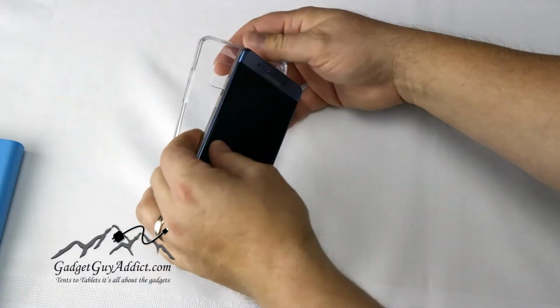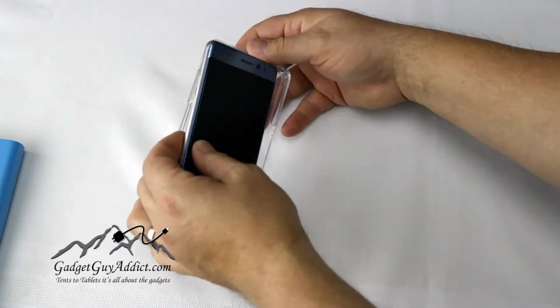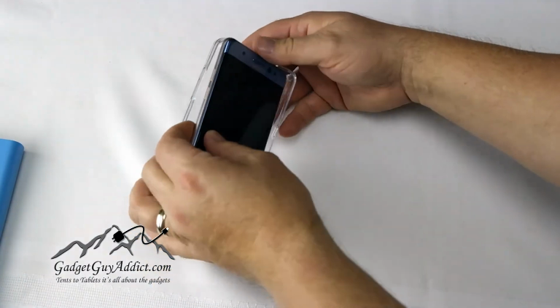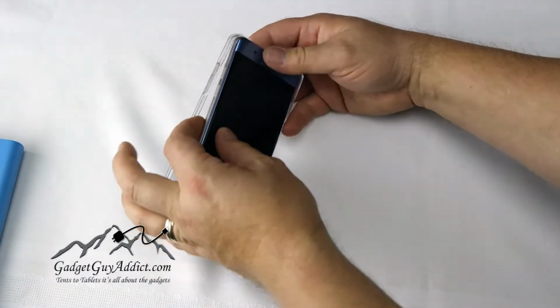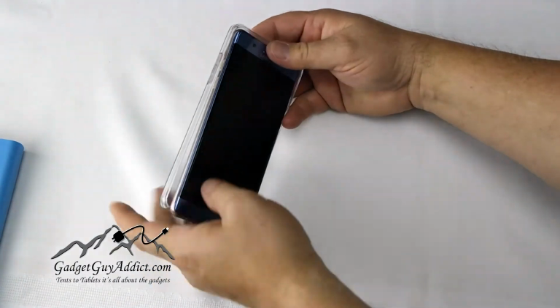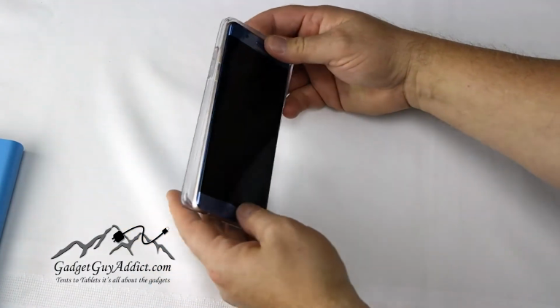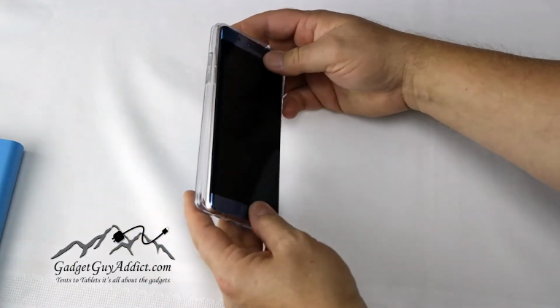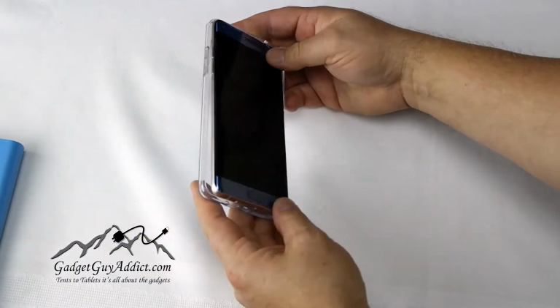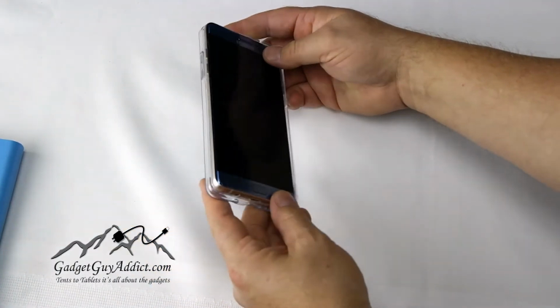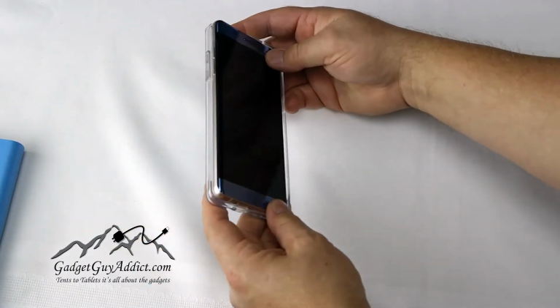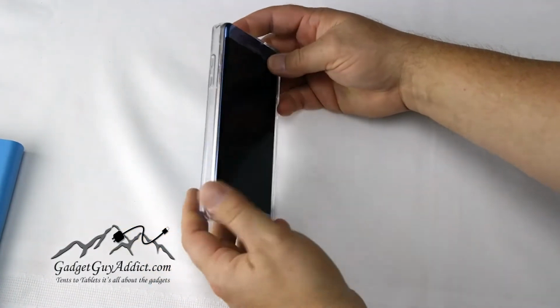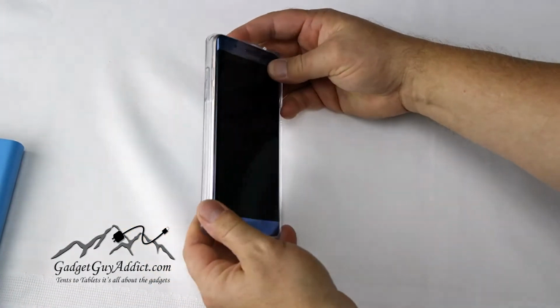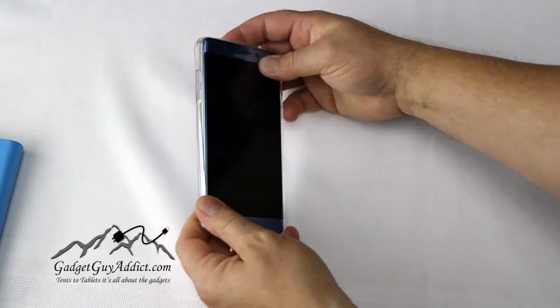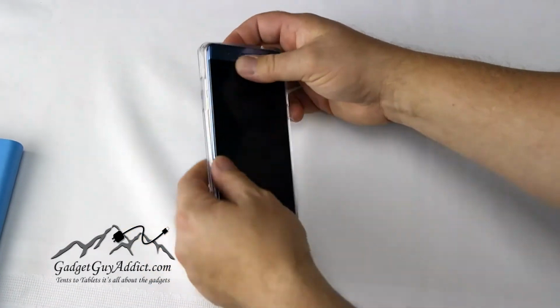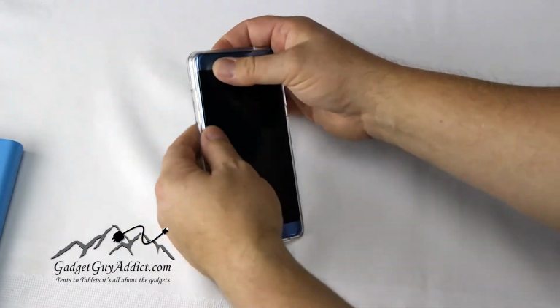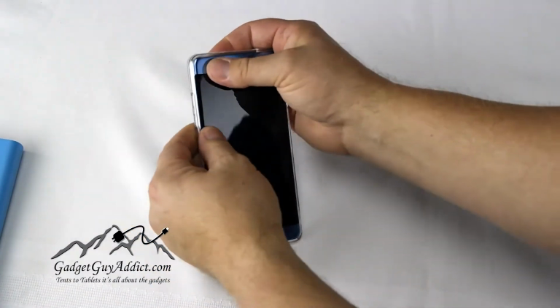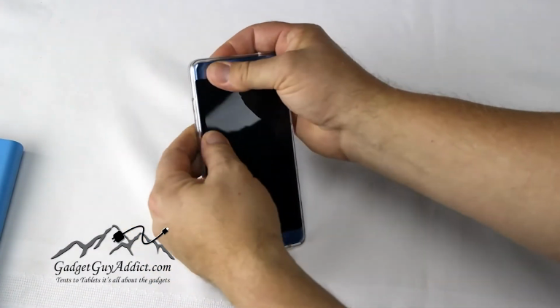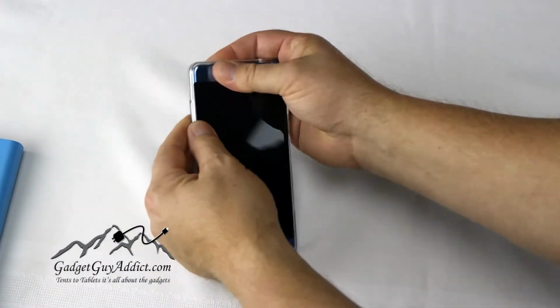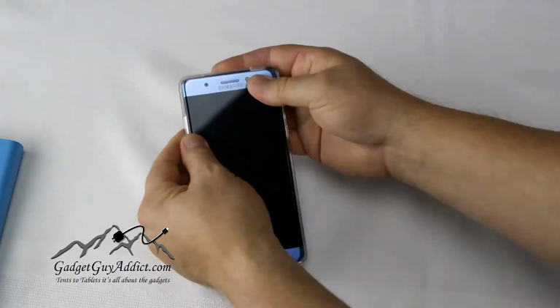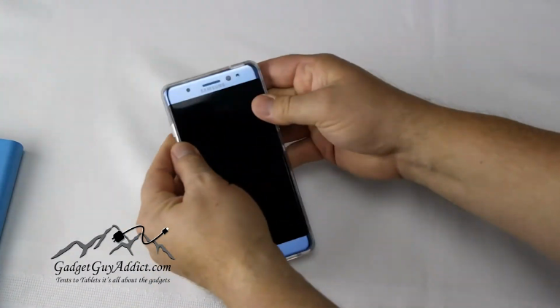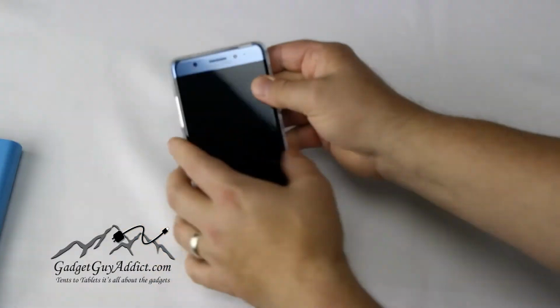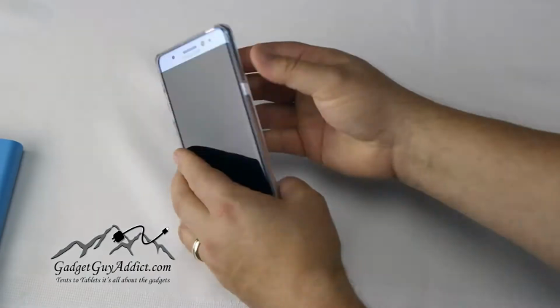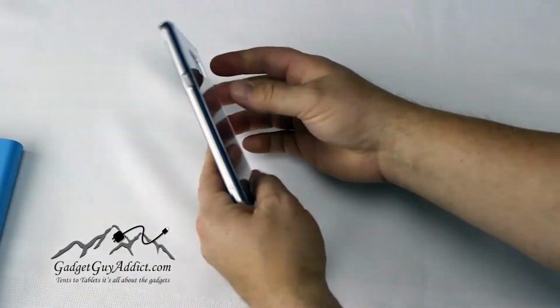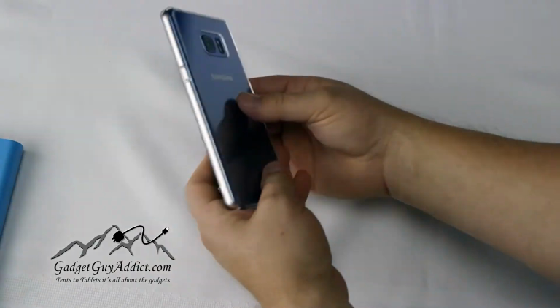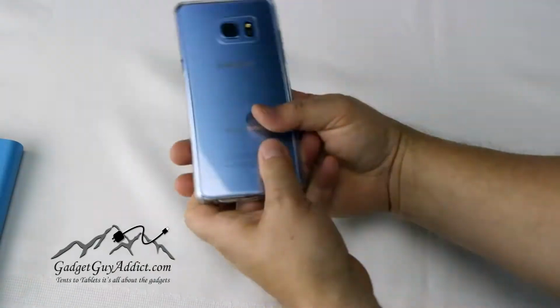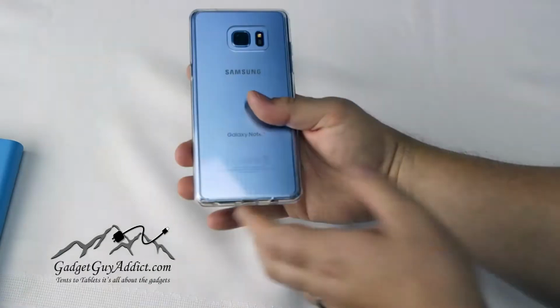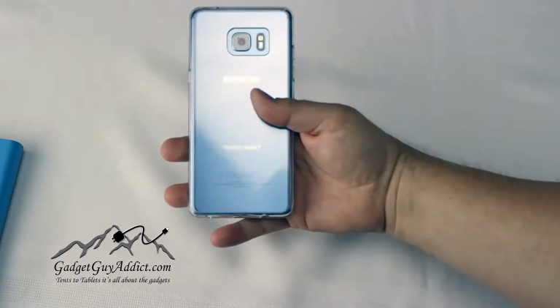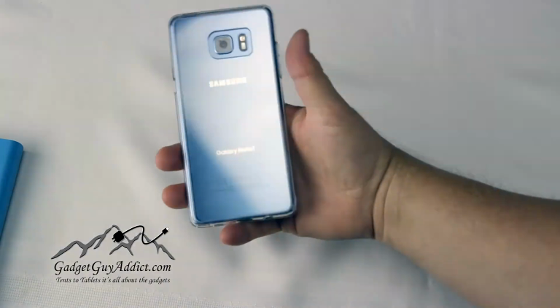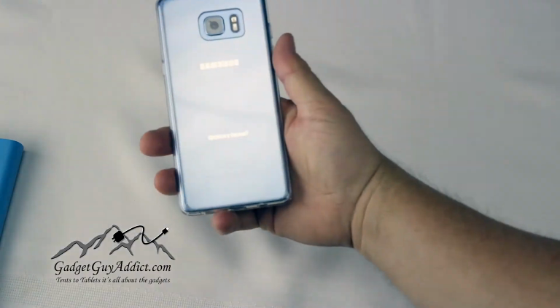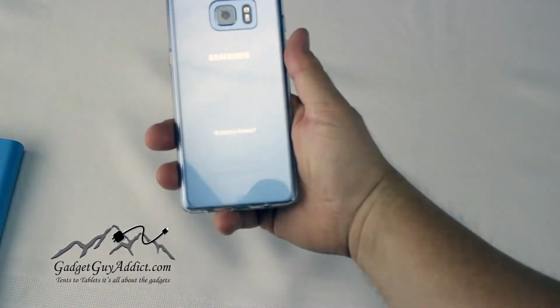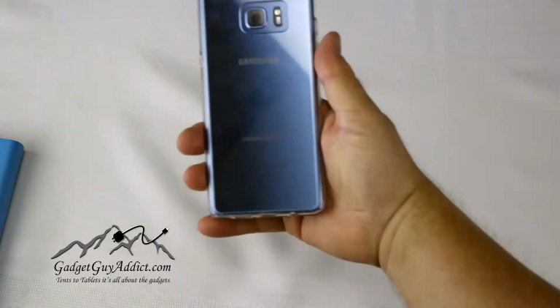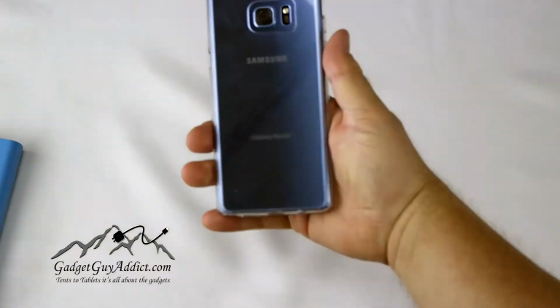It's a real basic case. It just goes on with the TPU on the outer edges and it's pretty rigid.